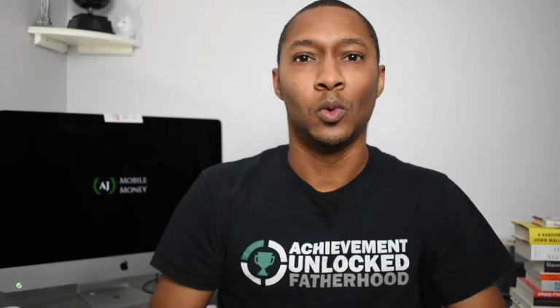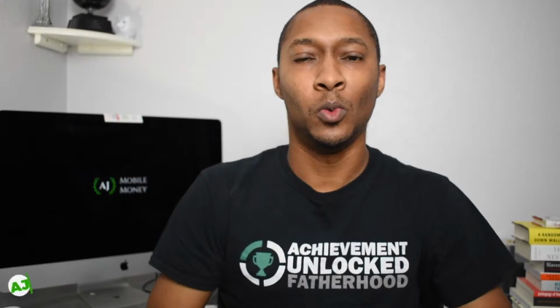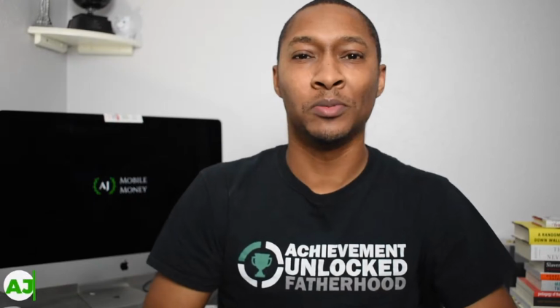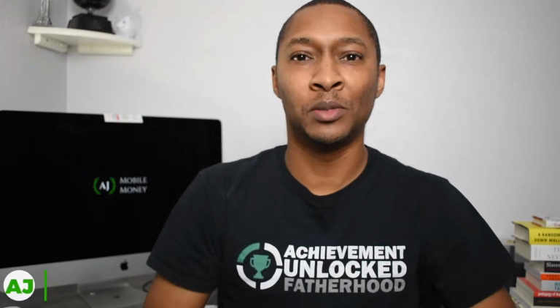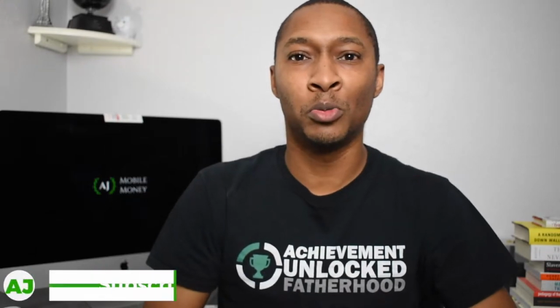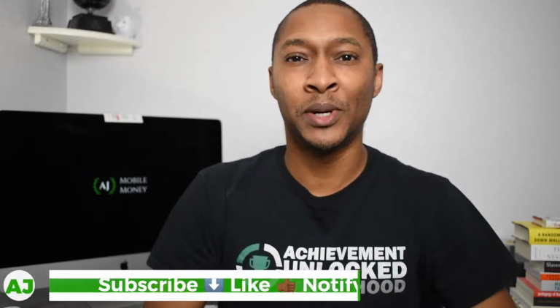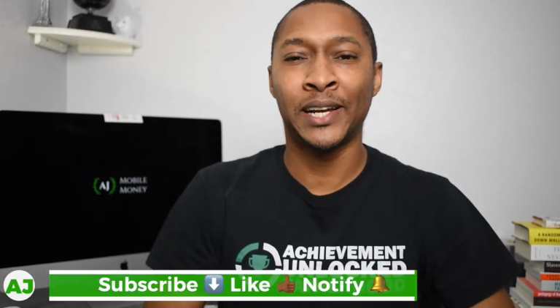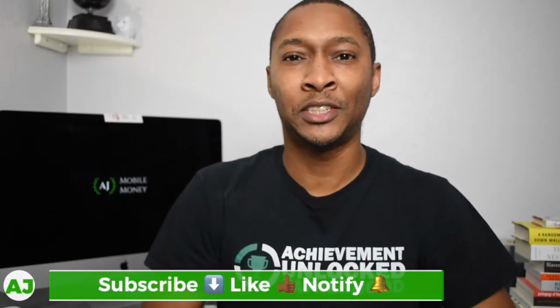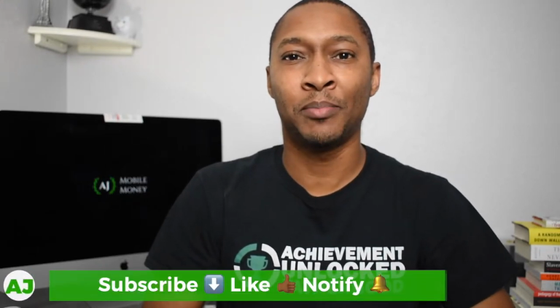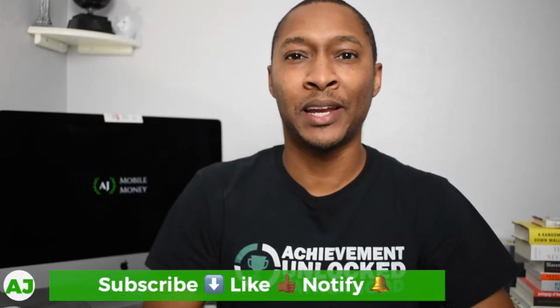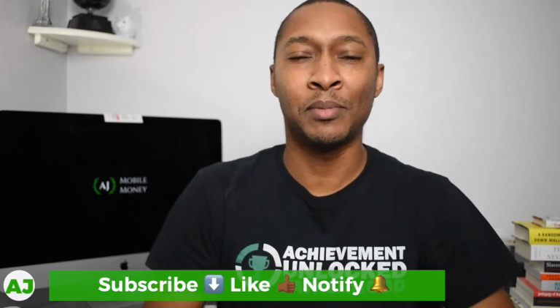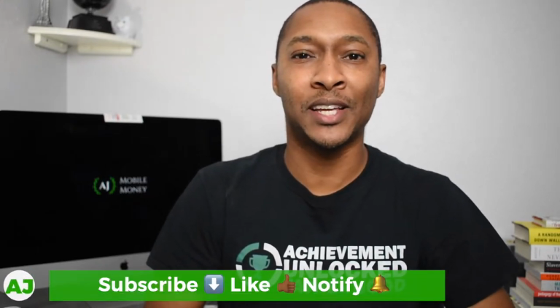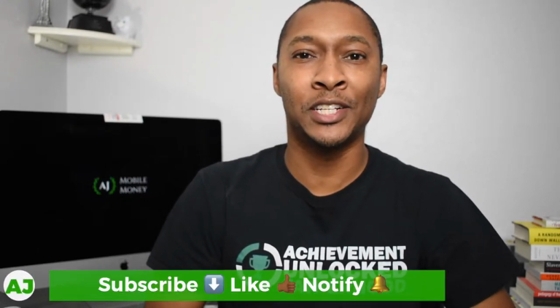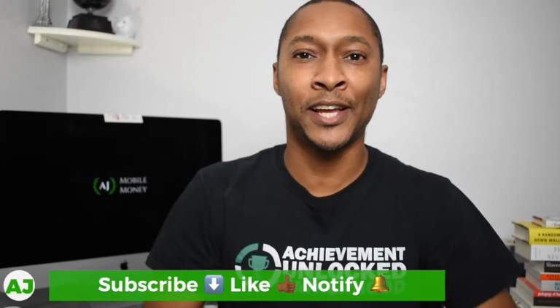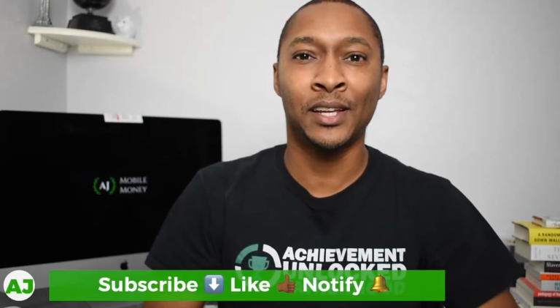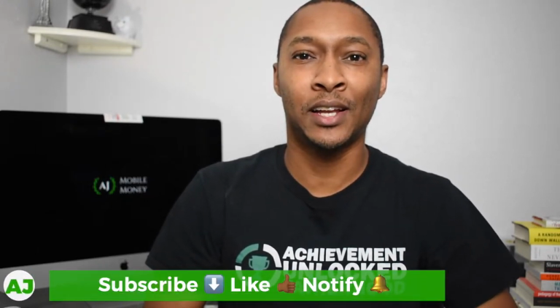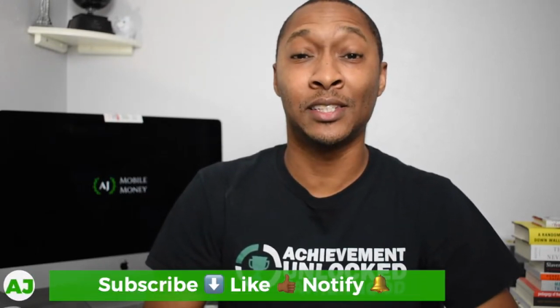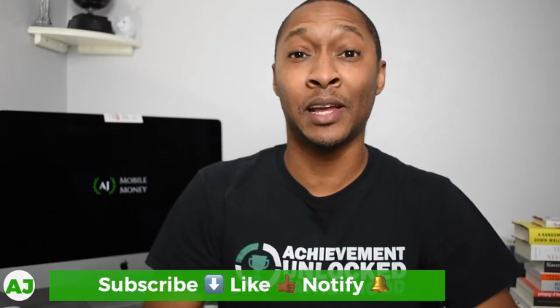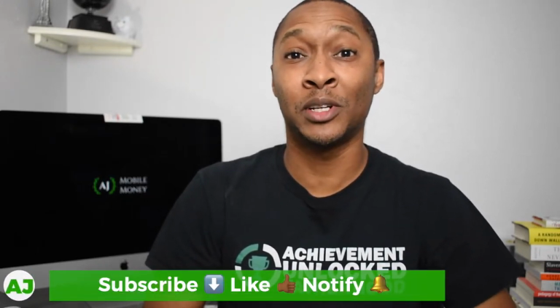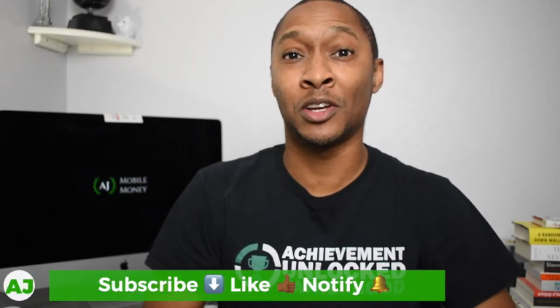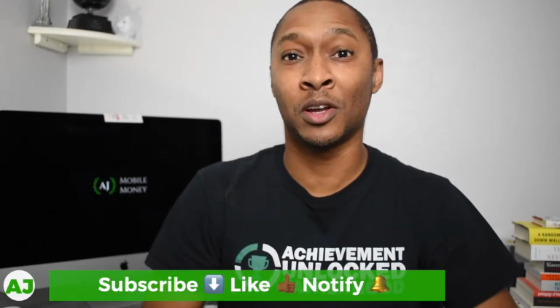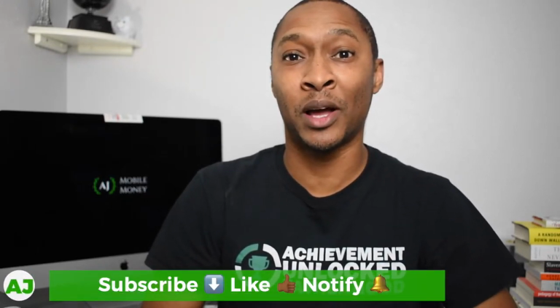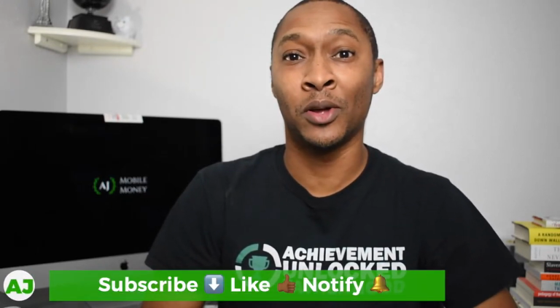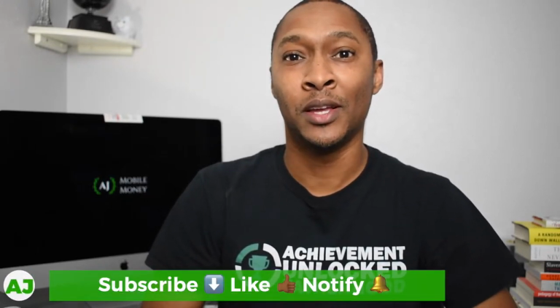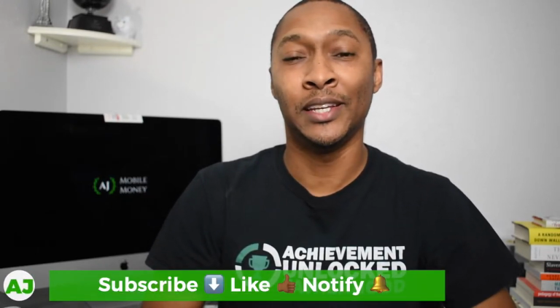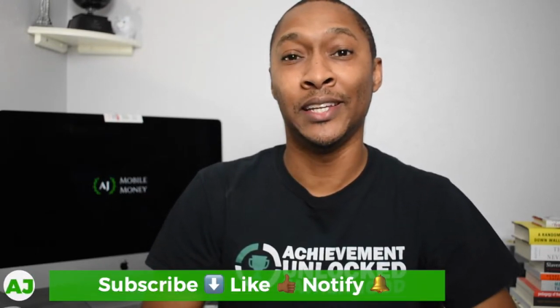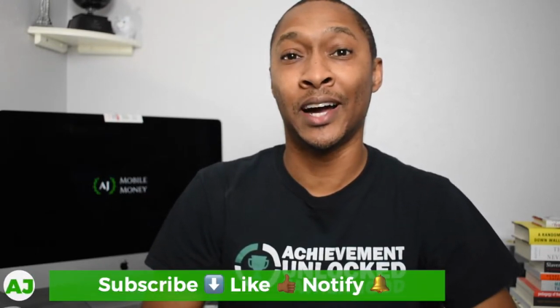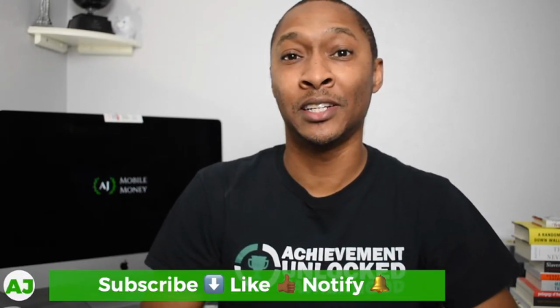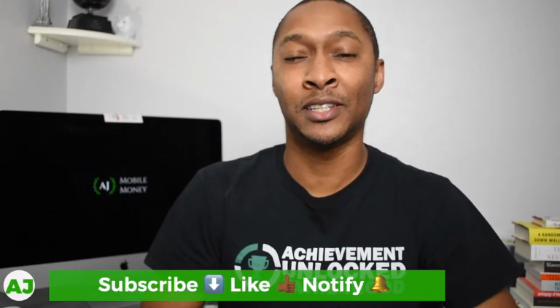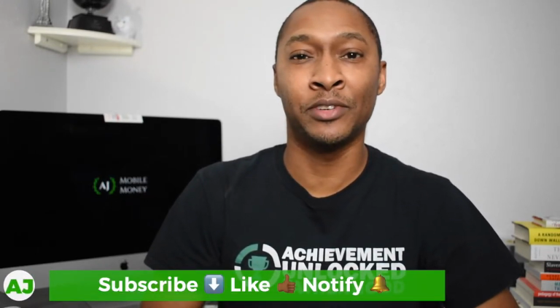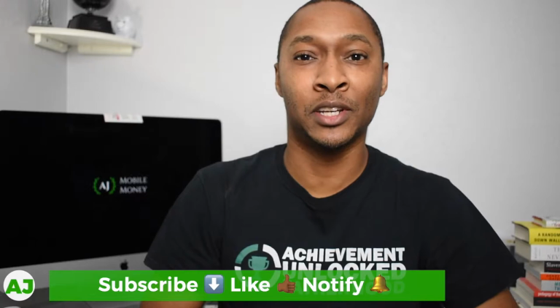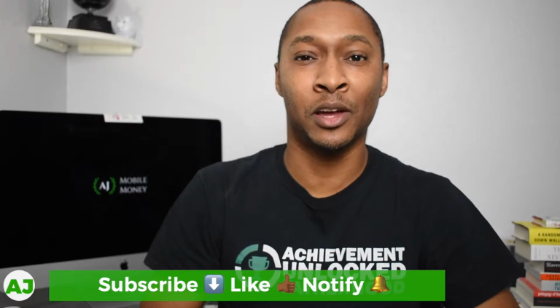Welcome to the Mobile Money Nation. My name is AJ and today I'm going to talk about the Yotta Savings Account.